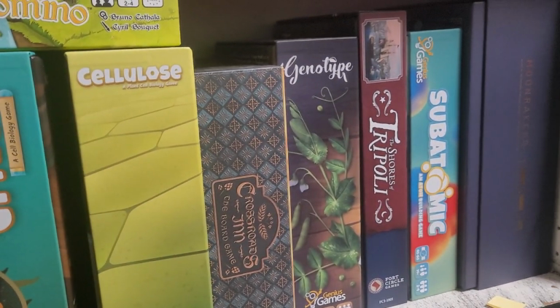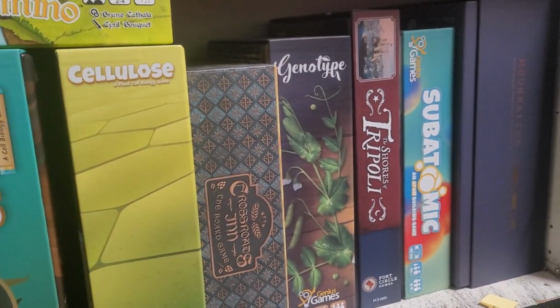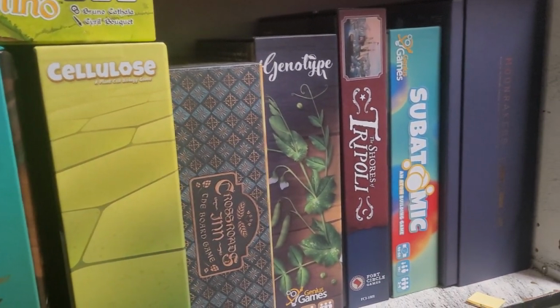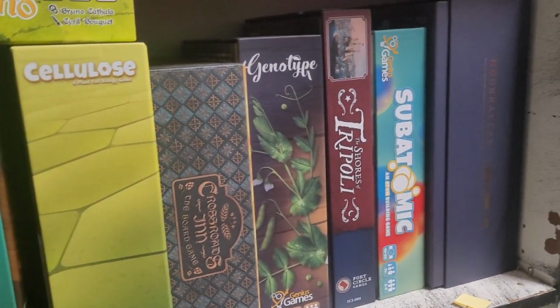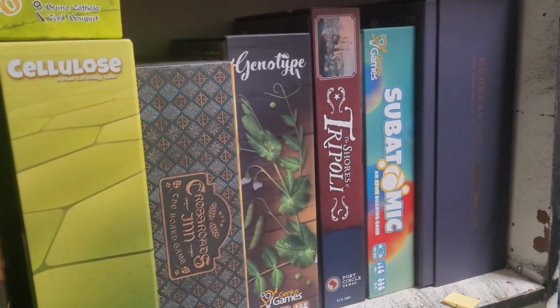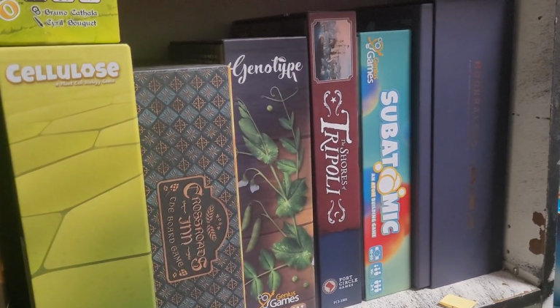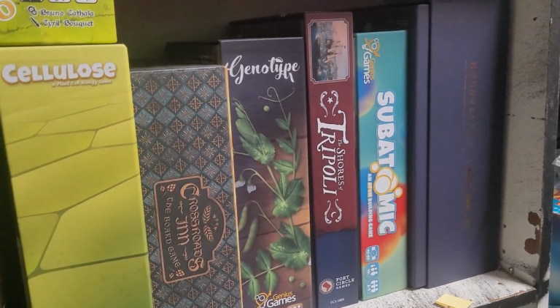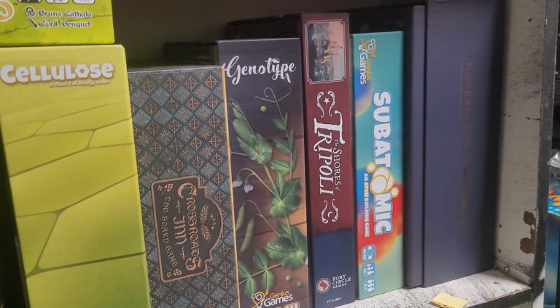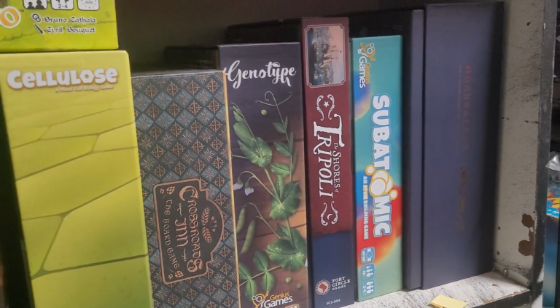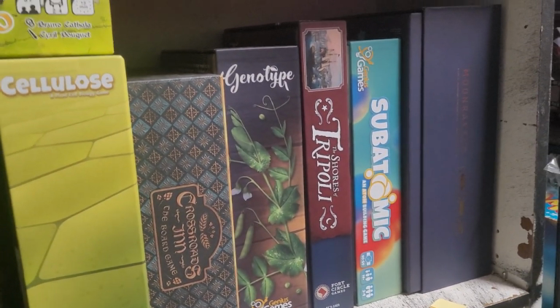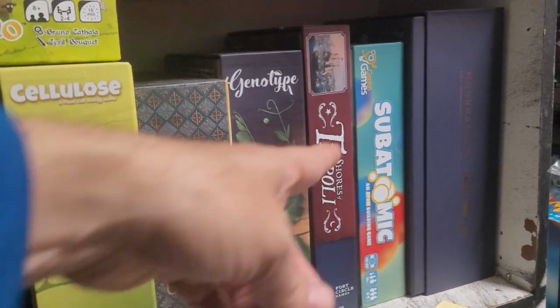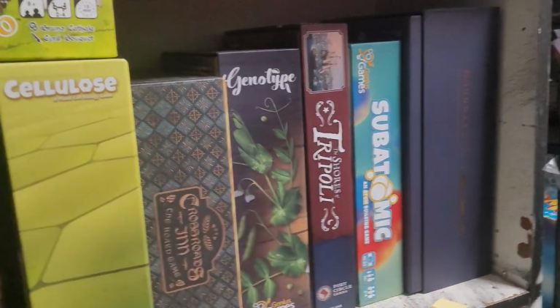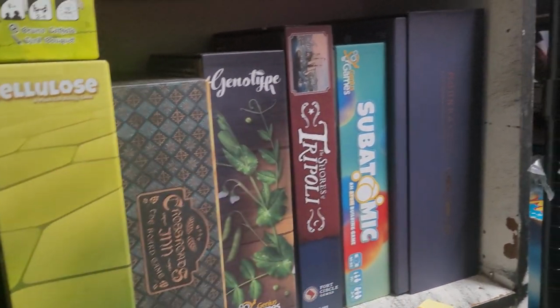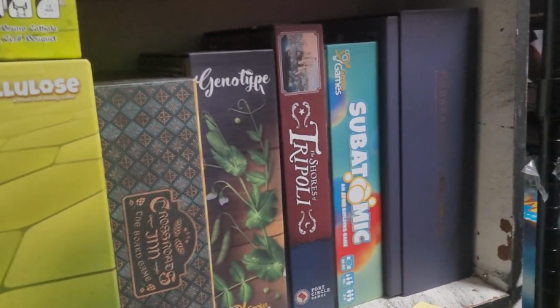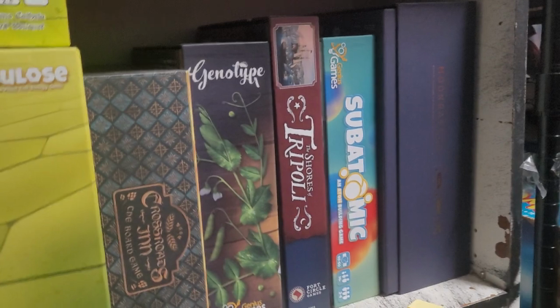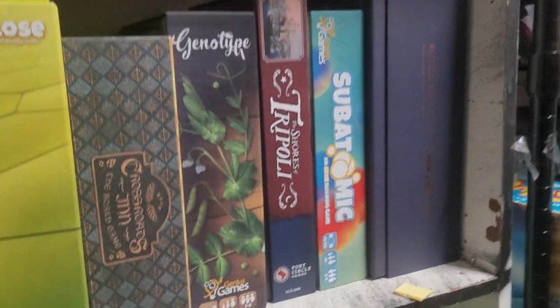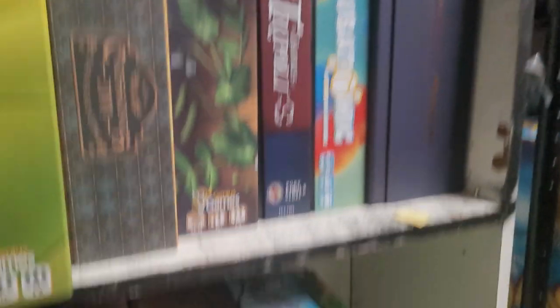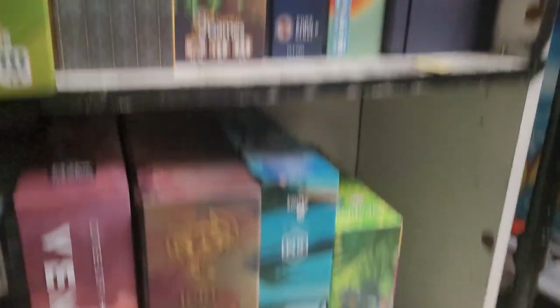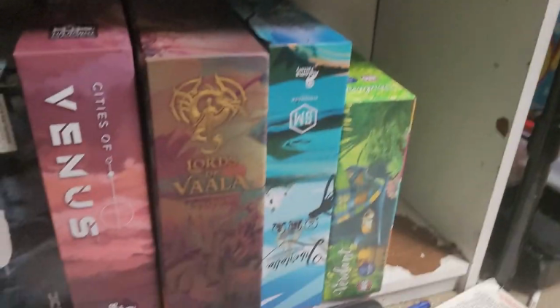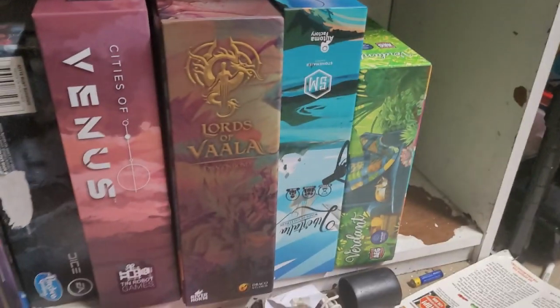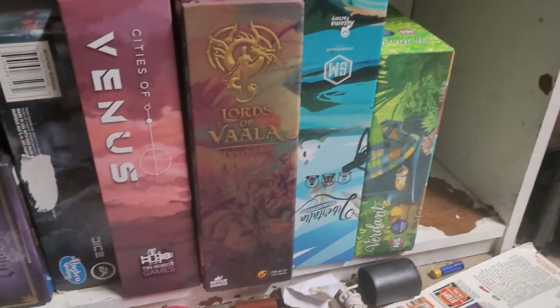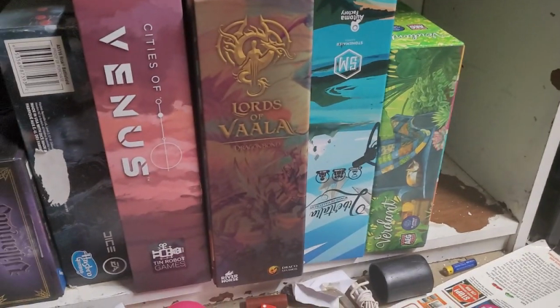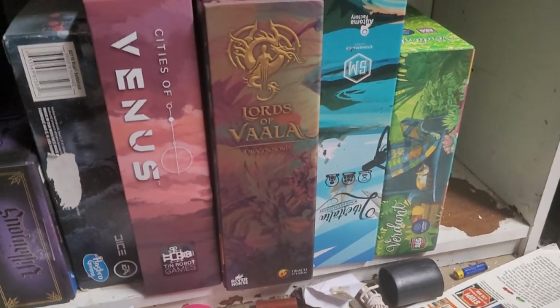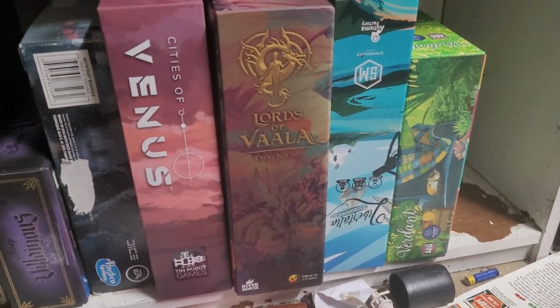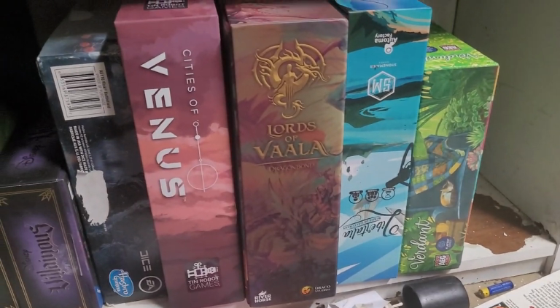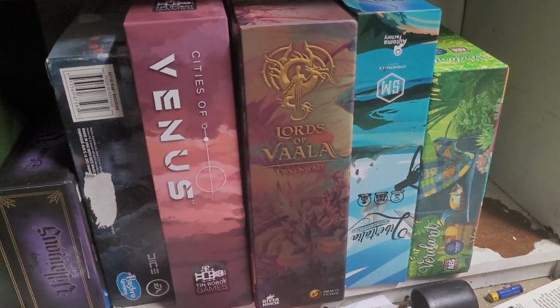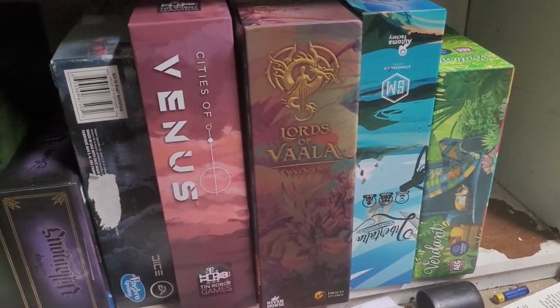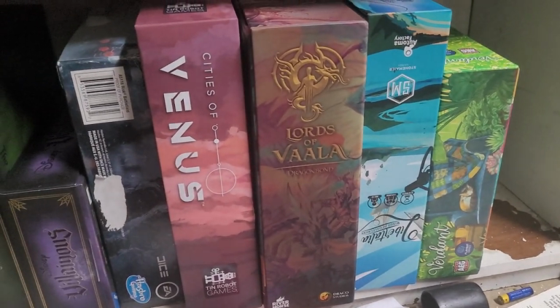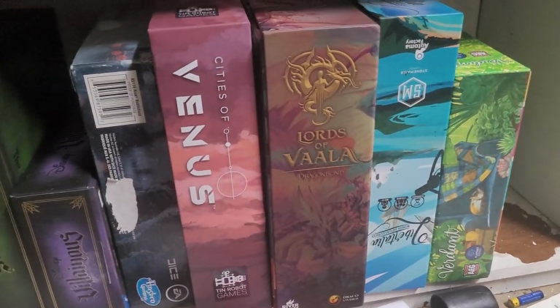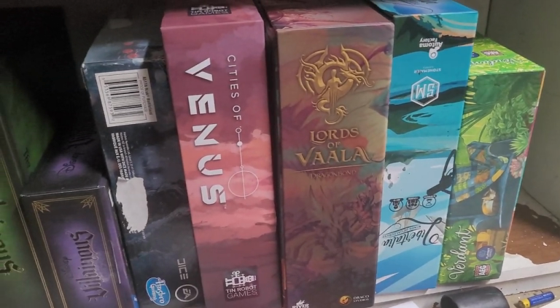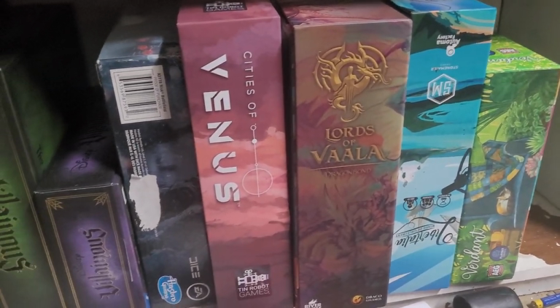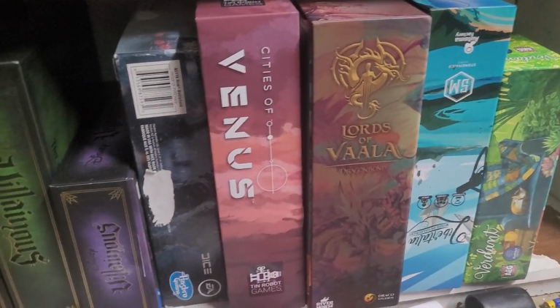Genotype is good. Schwarz or Tripoli — just a lot of these really good games that I've enjoyed that are Kickstarters.